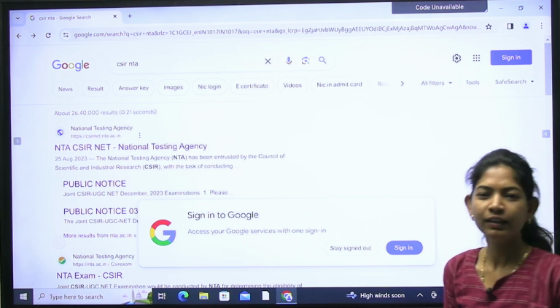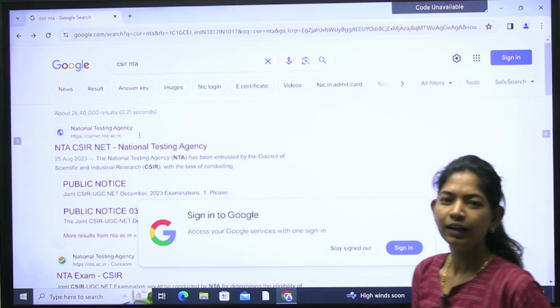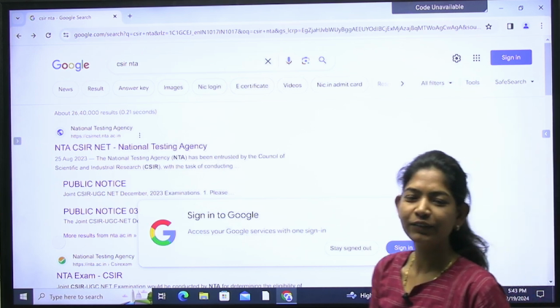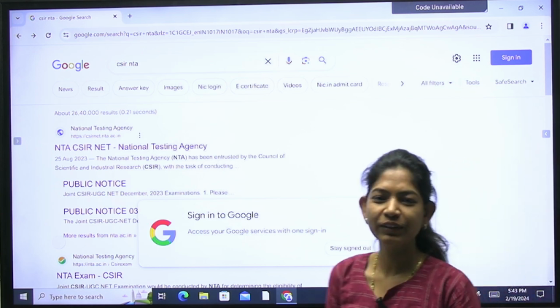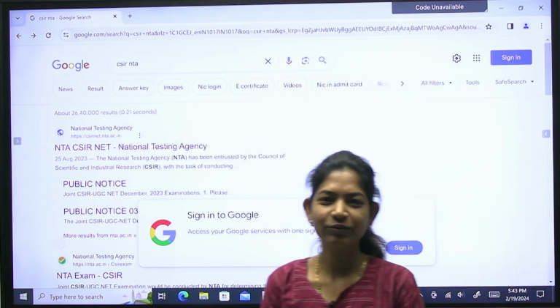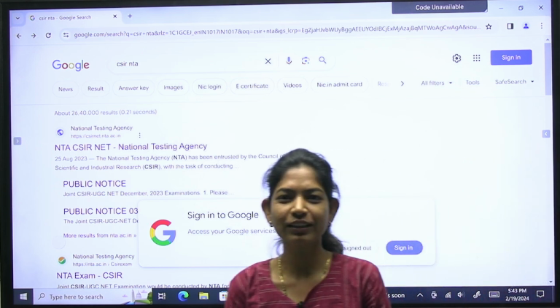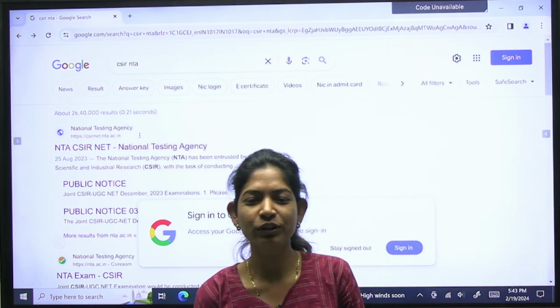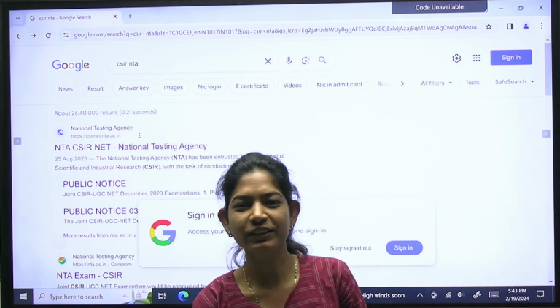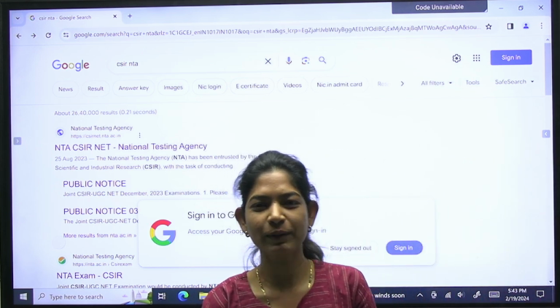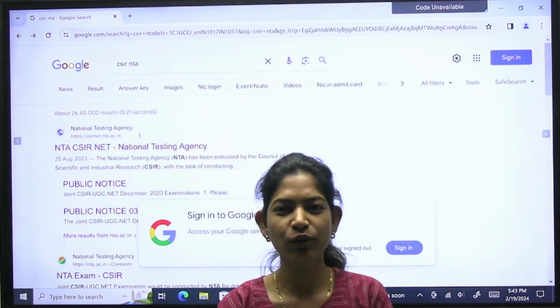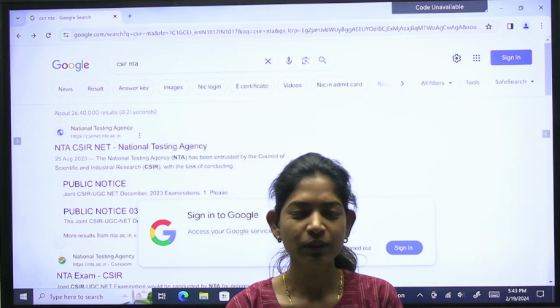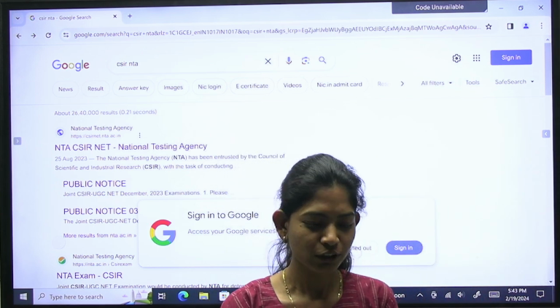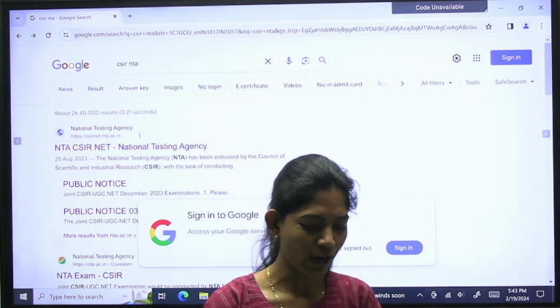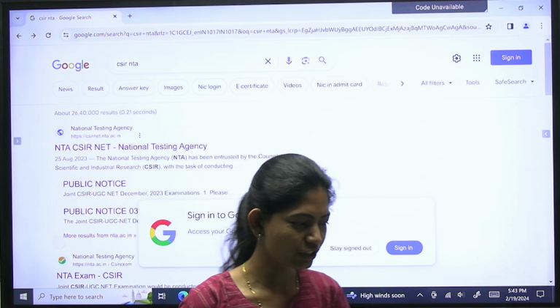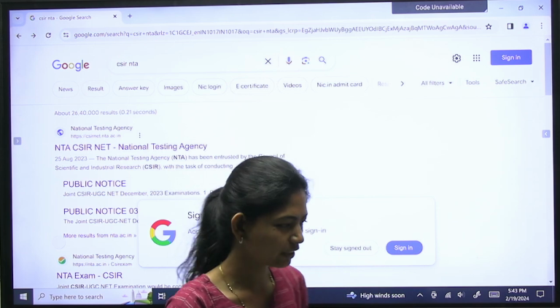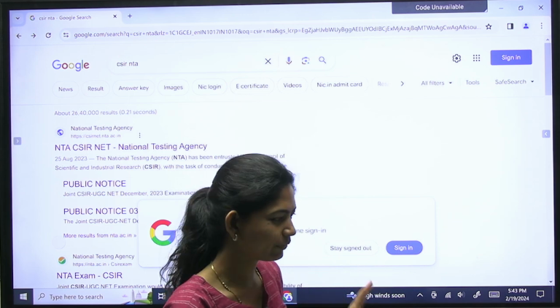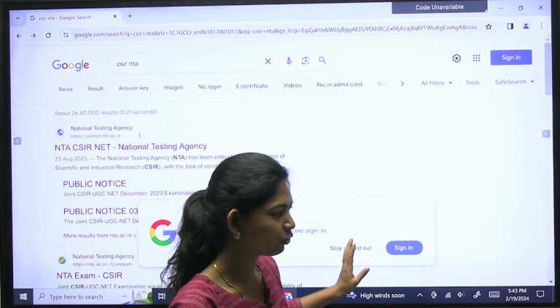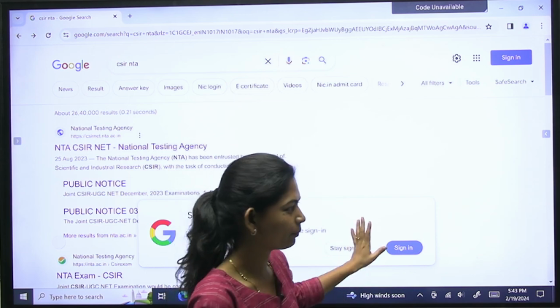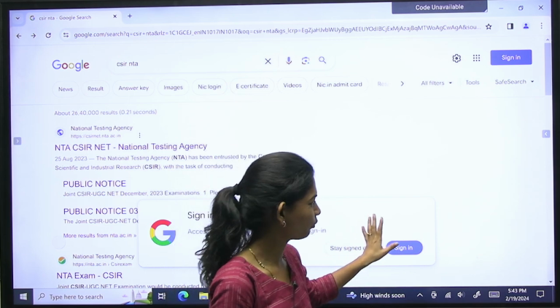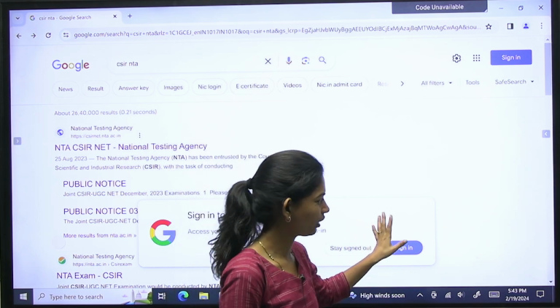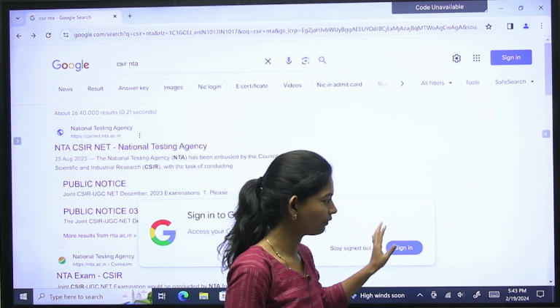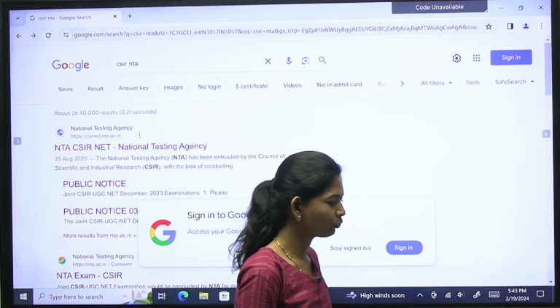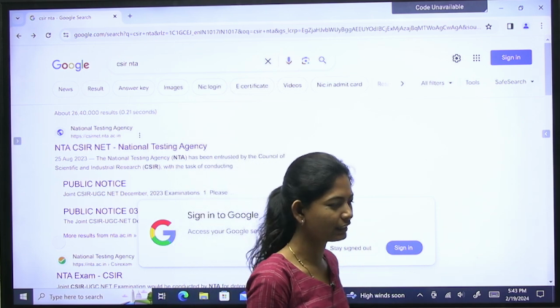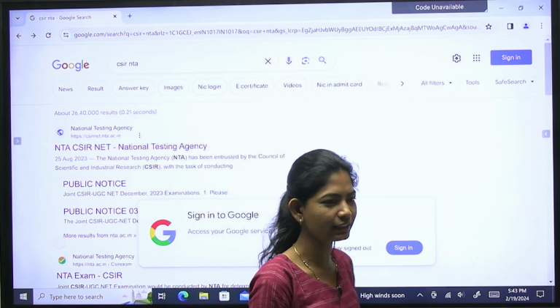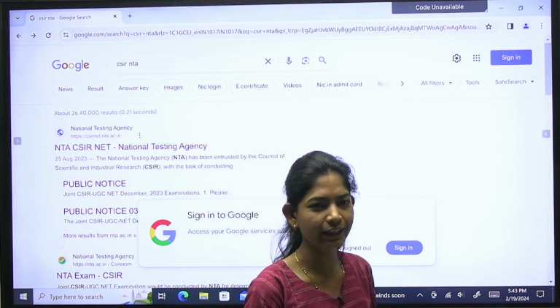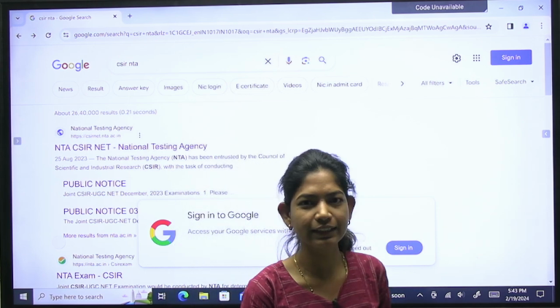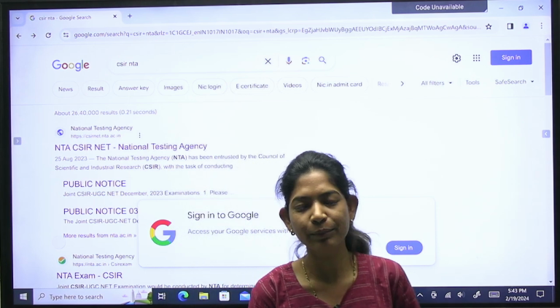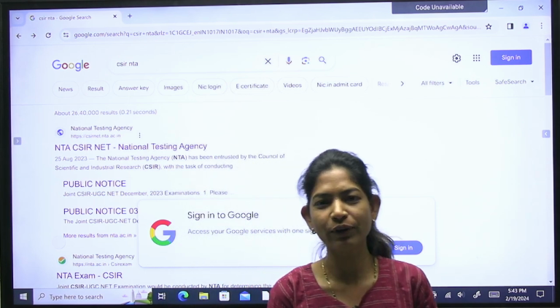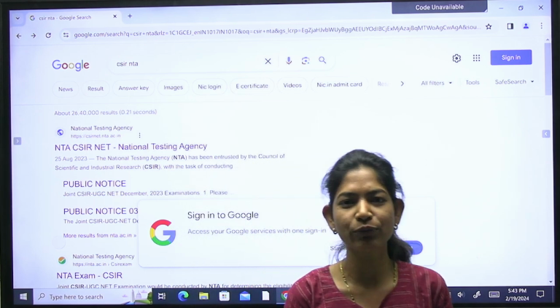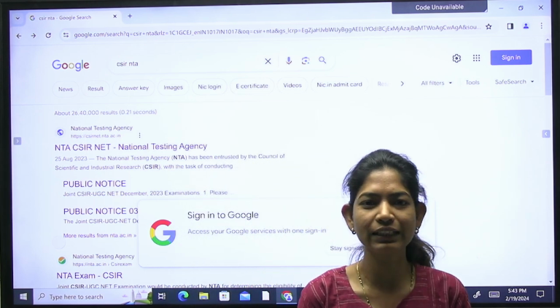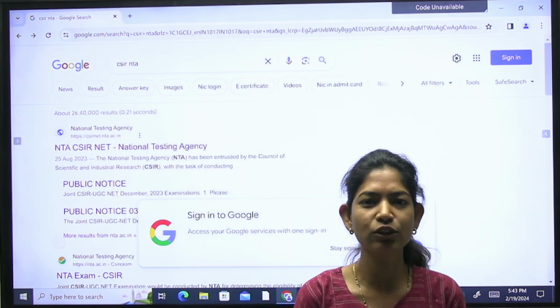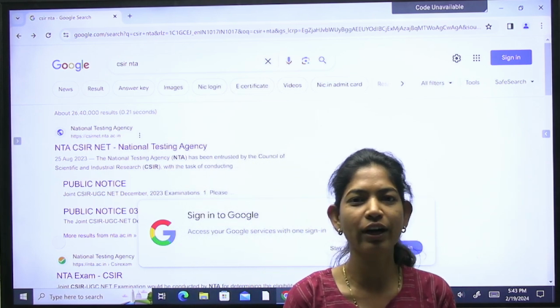Hi everyone, welcome to D-Physics platform. I am going to show you in this video that CSIR Net December 2023 results have been released.